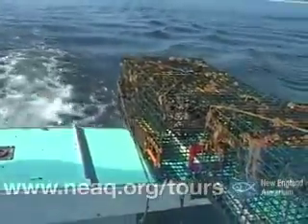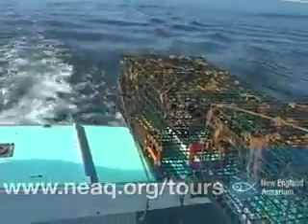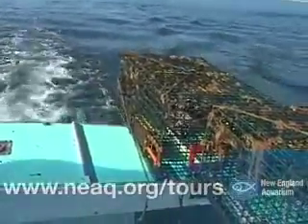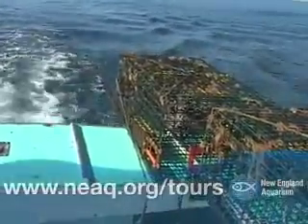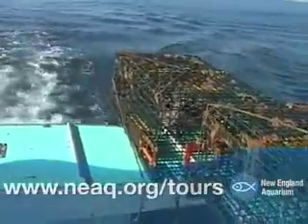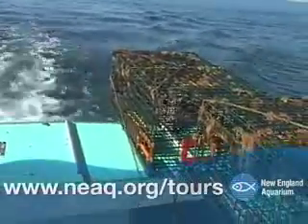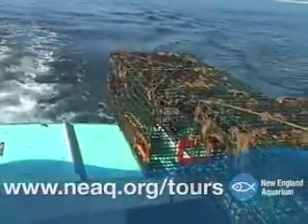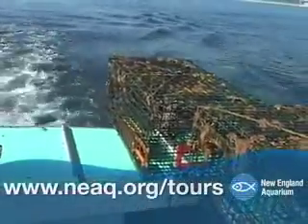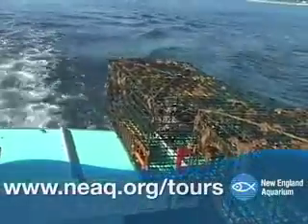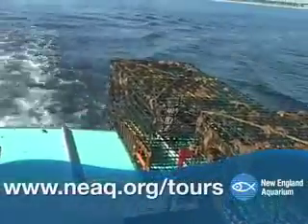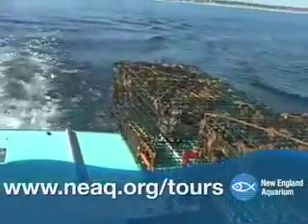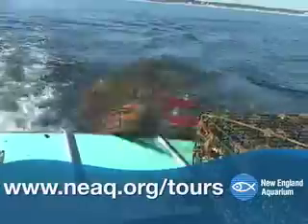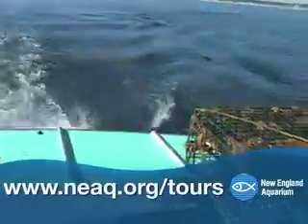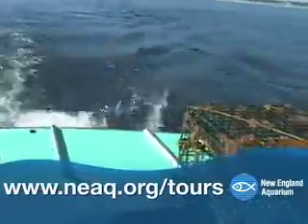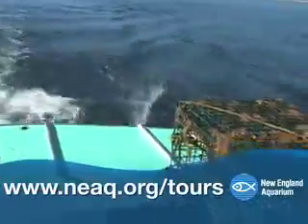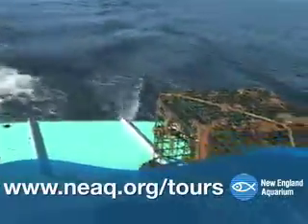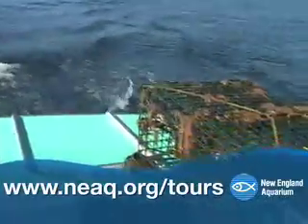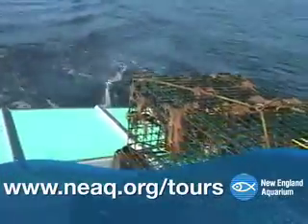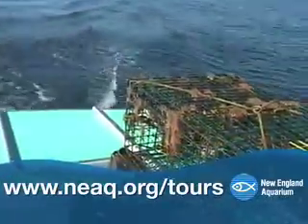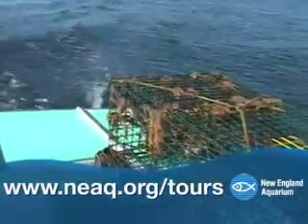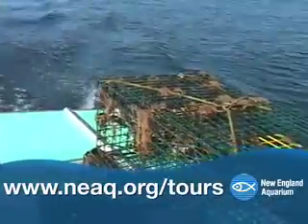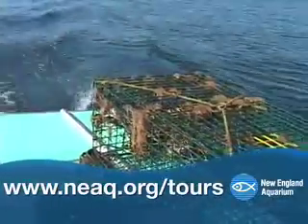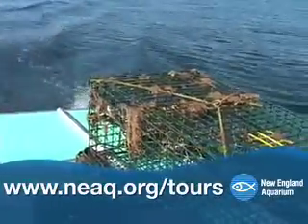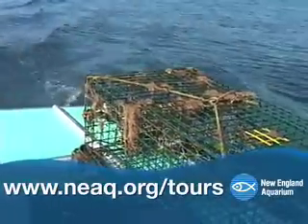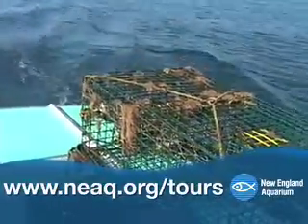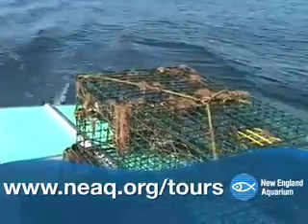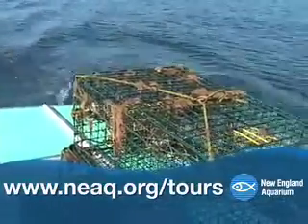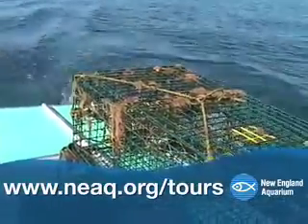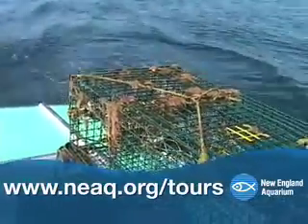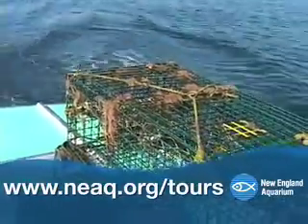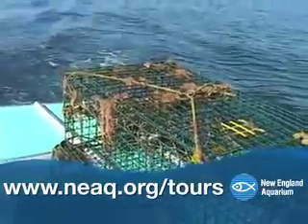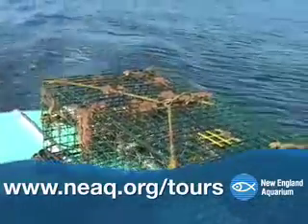To get your community involved in such efforts, see the links at neaq.org/tours.